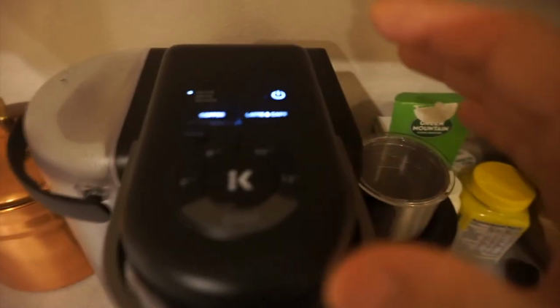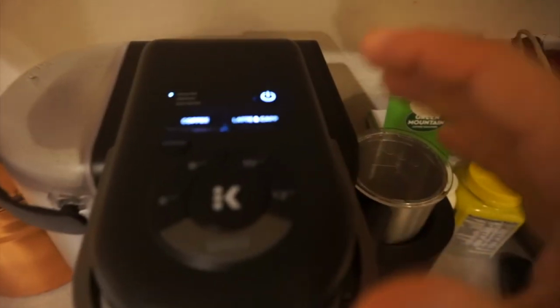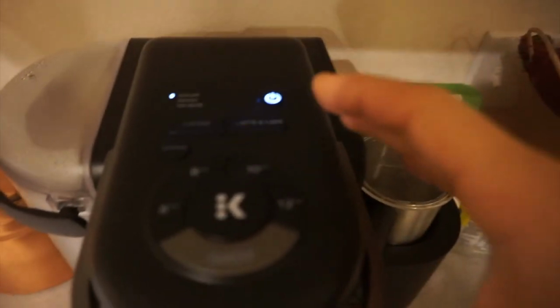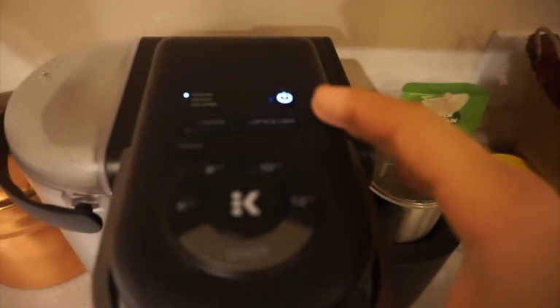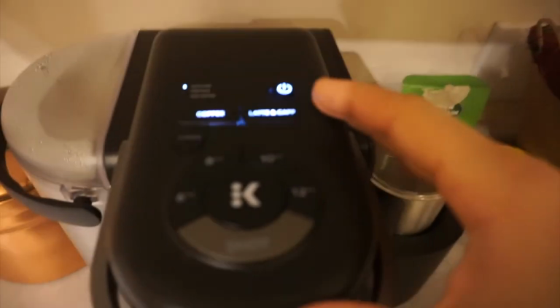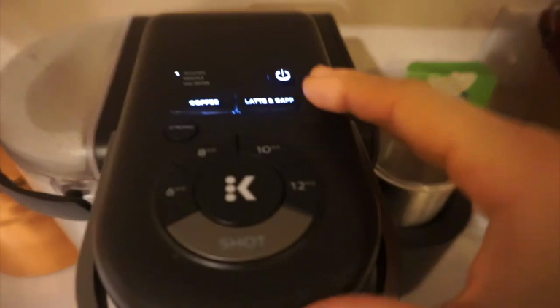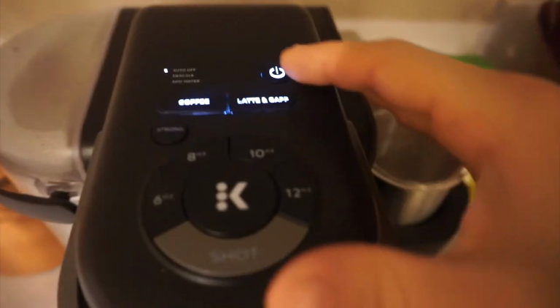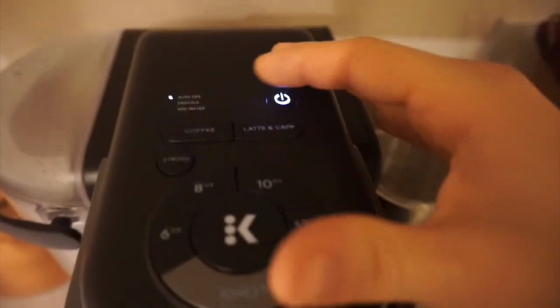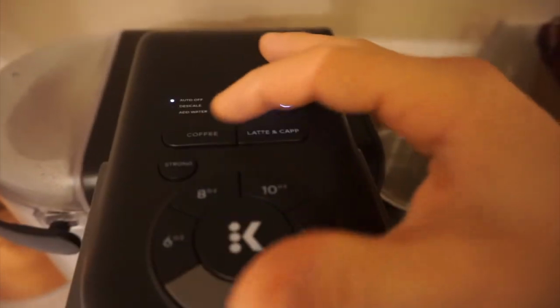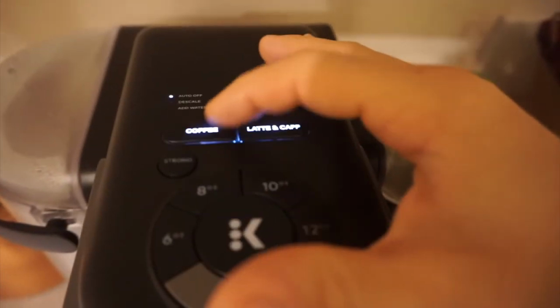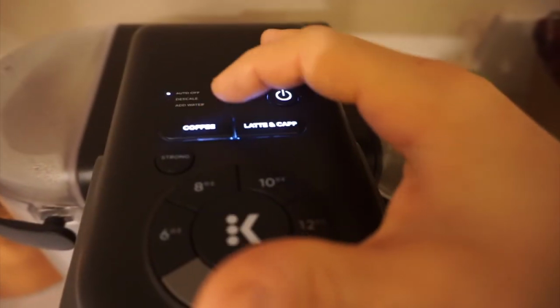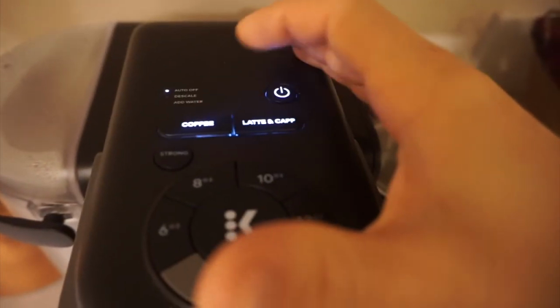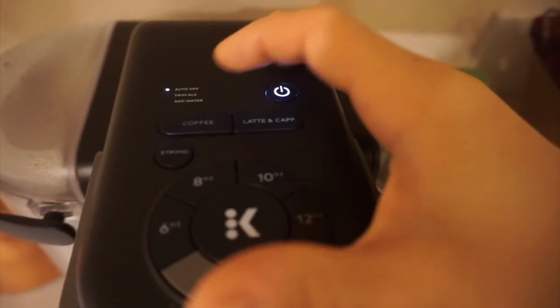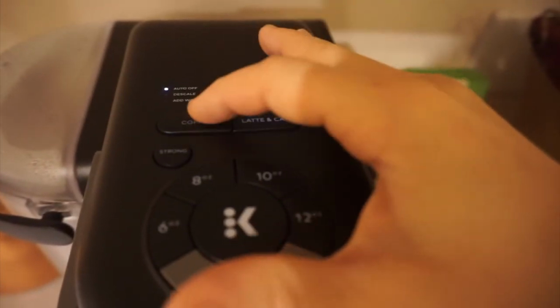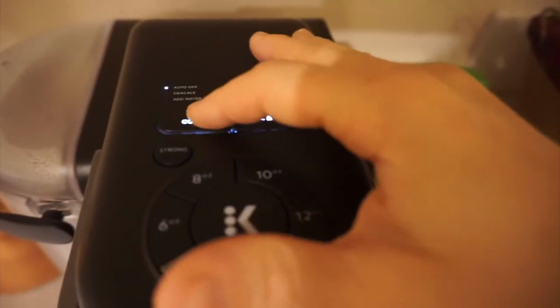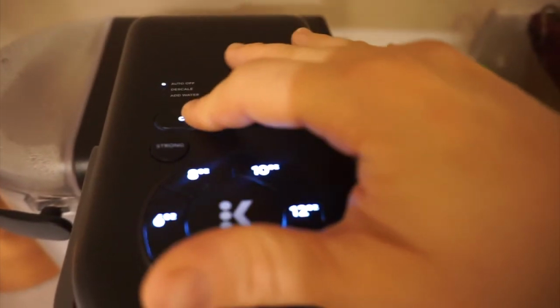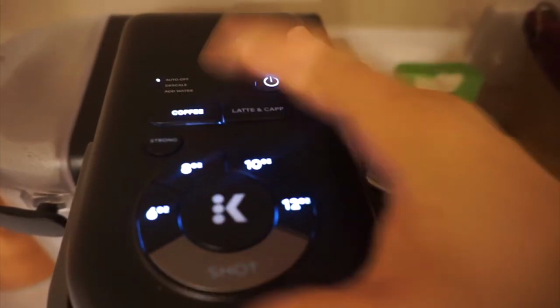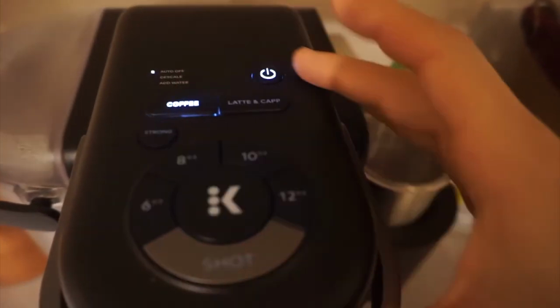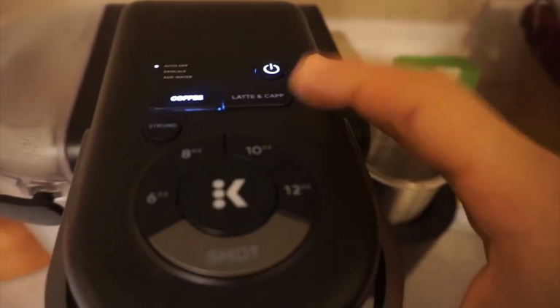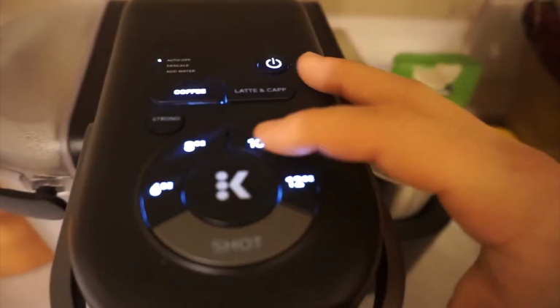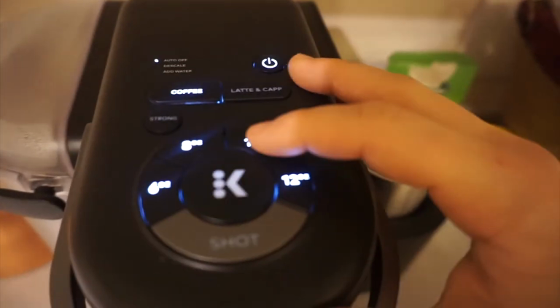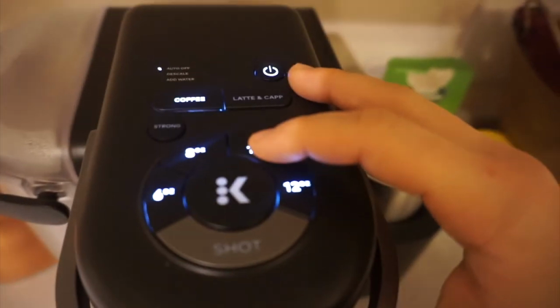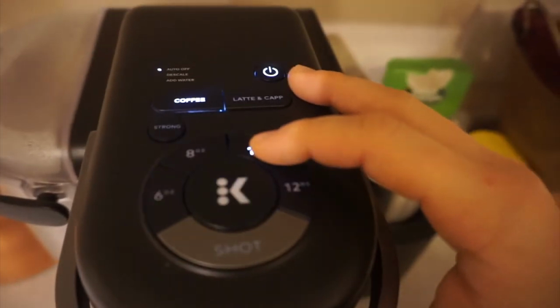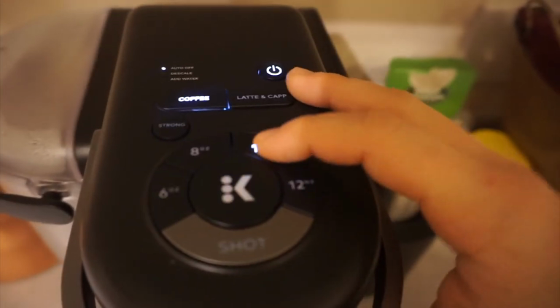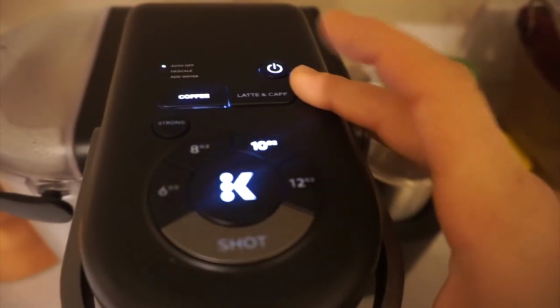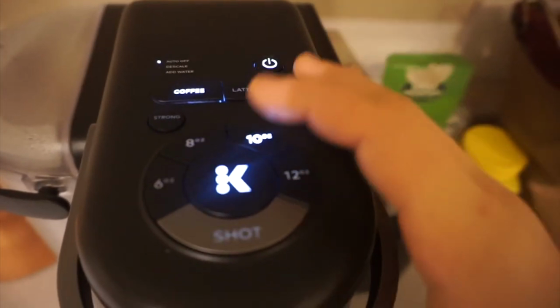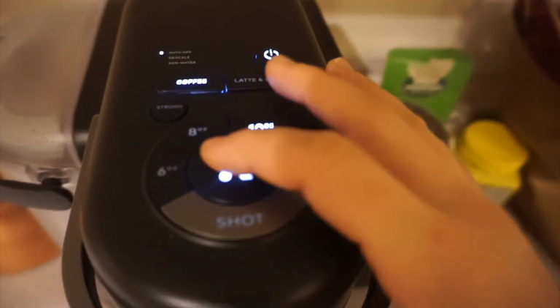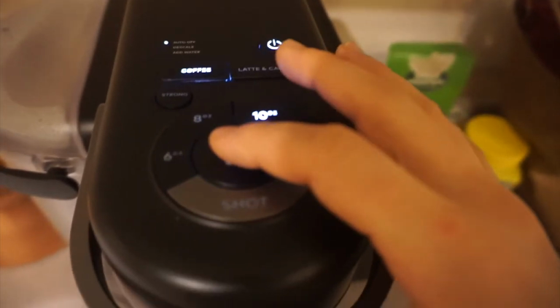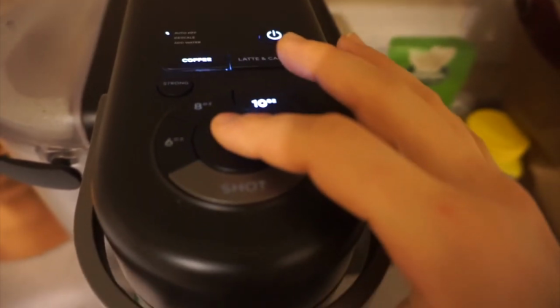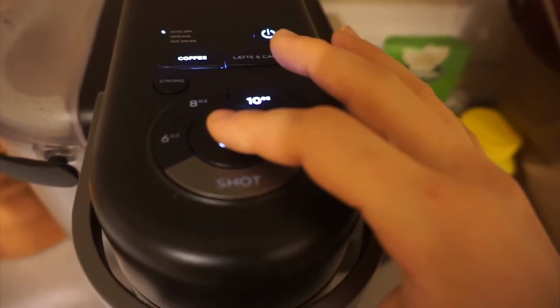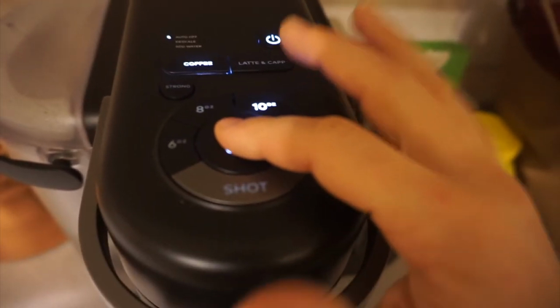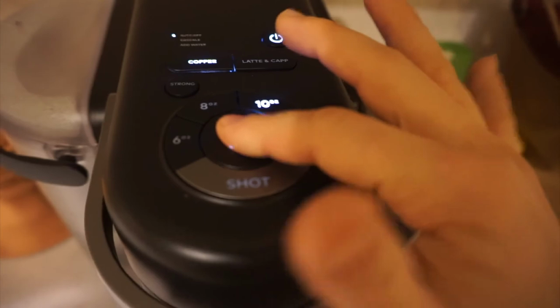So you put it in and then you press coffee, 10 ounce, go.